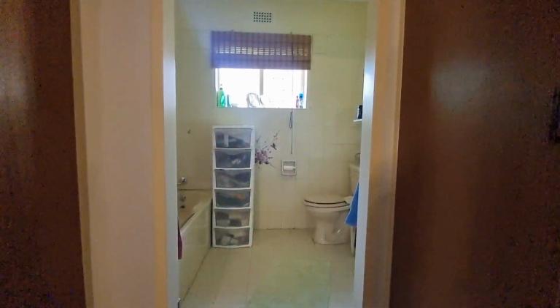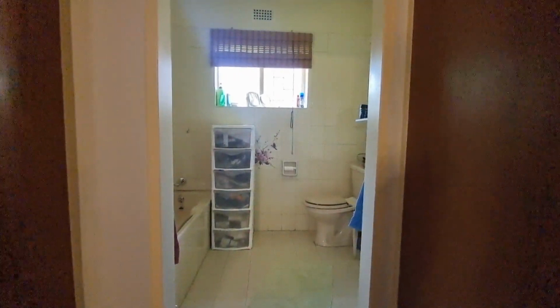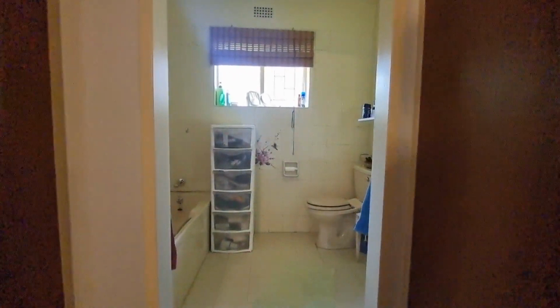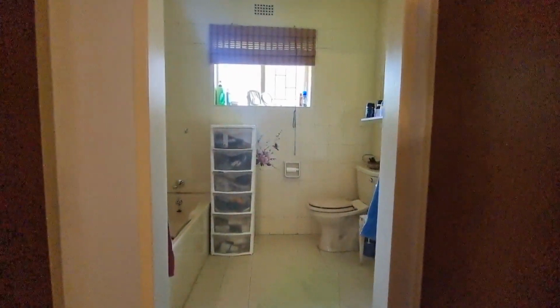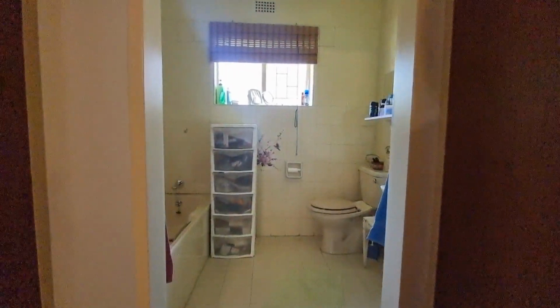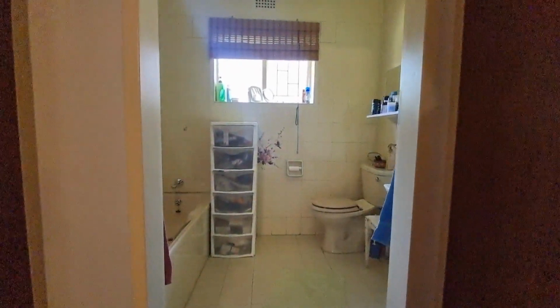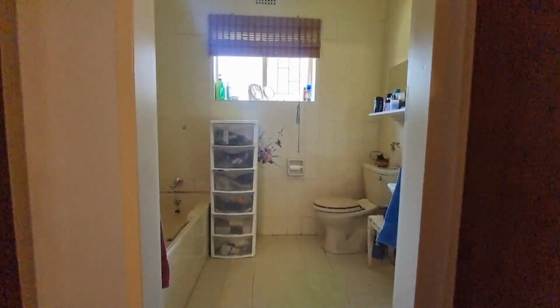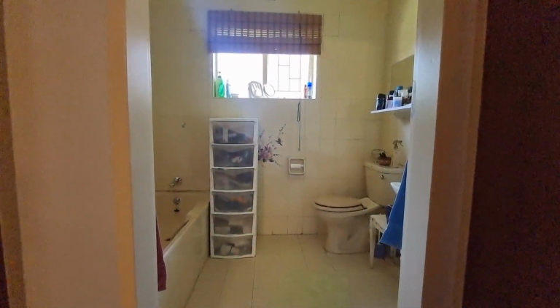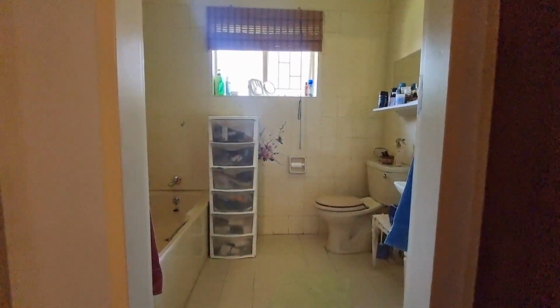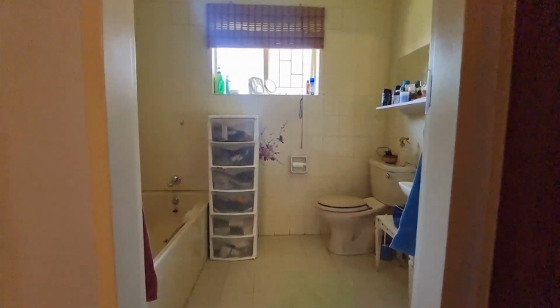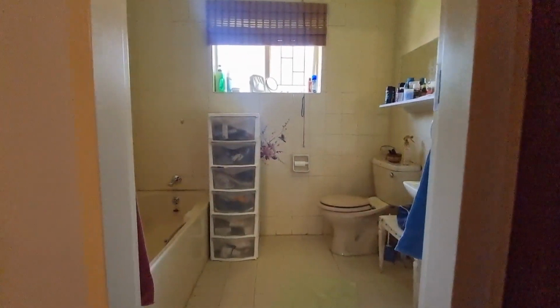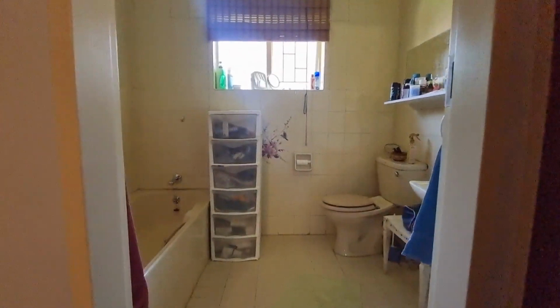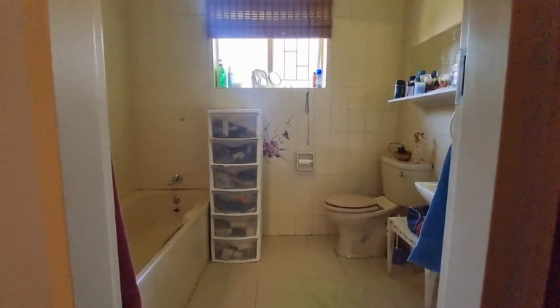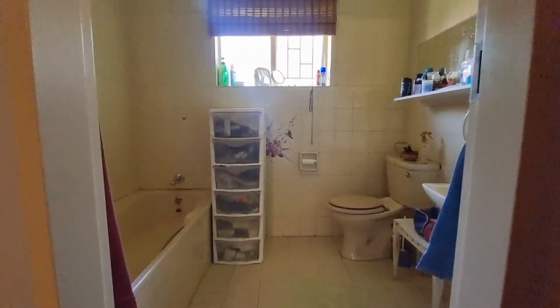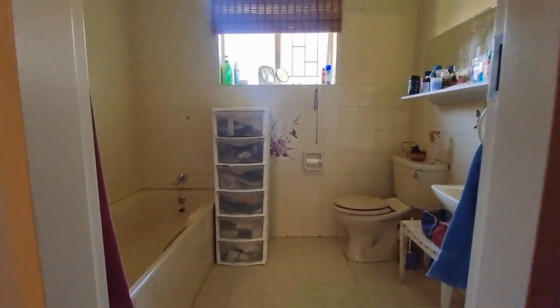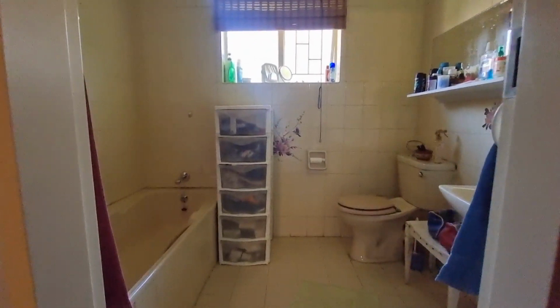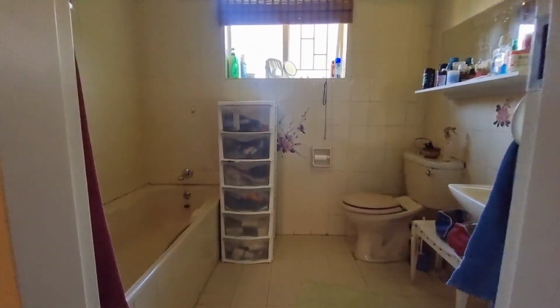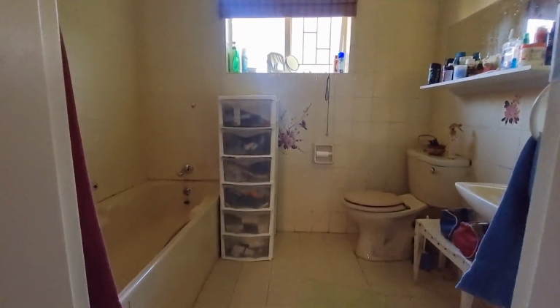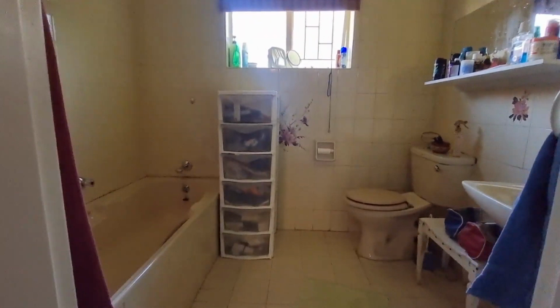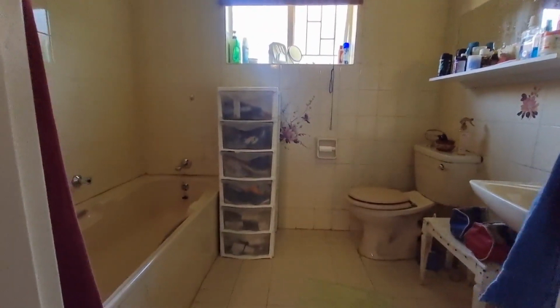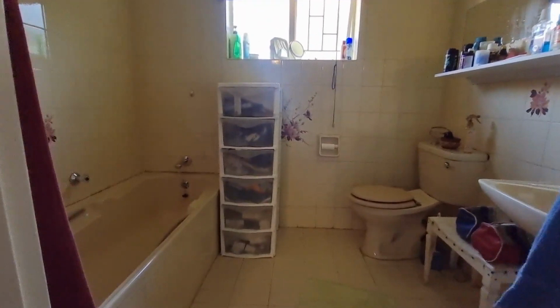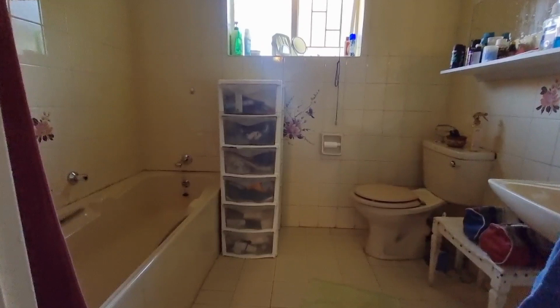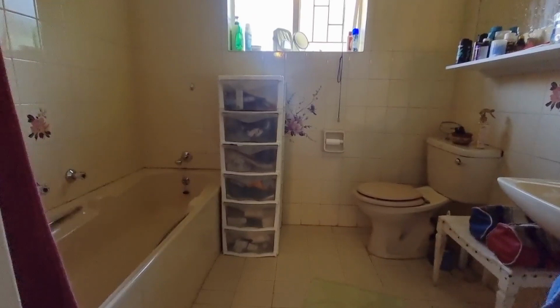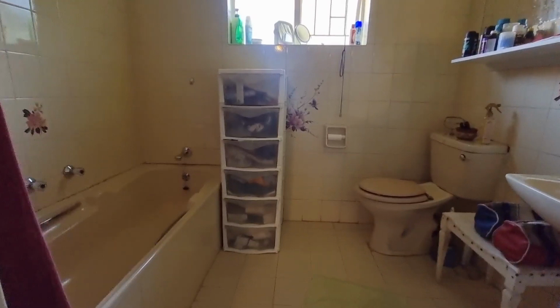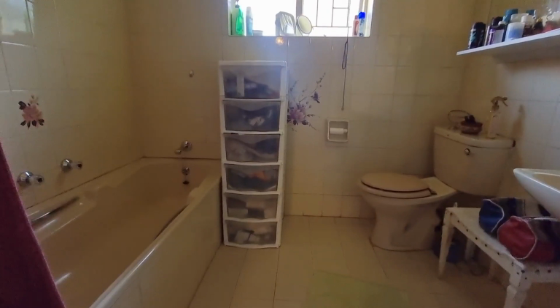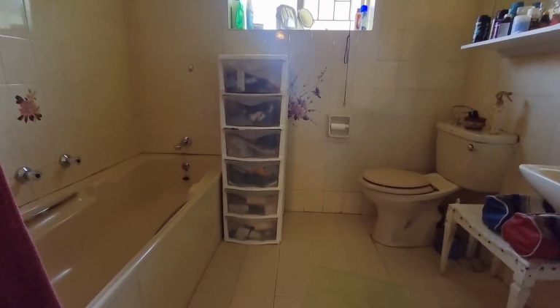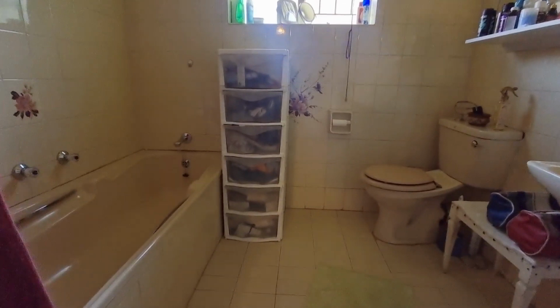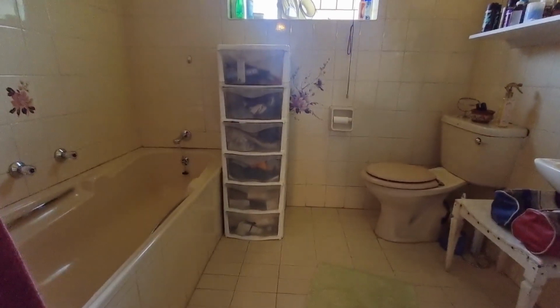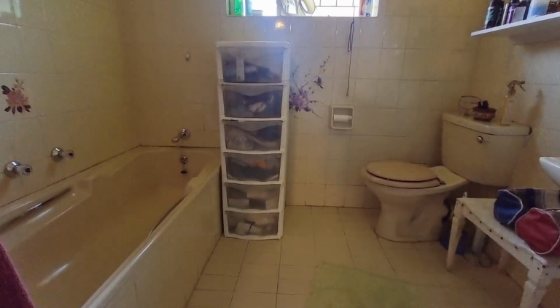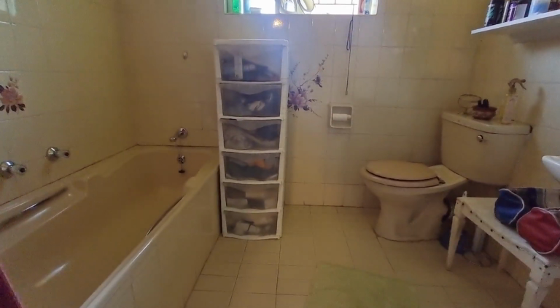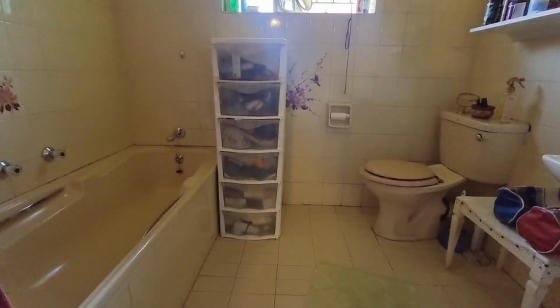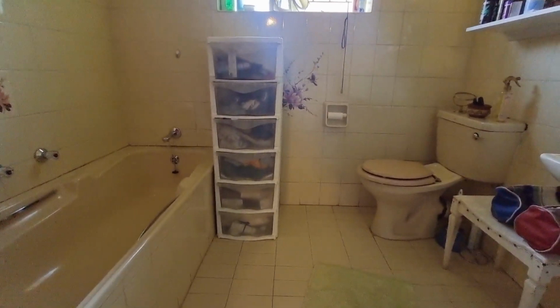And then the ensuite bathroom with a bath, toilet, and basin.